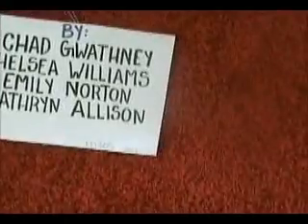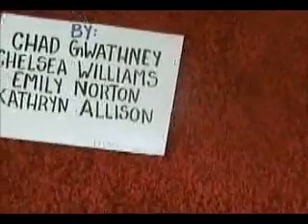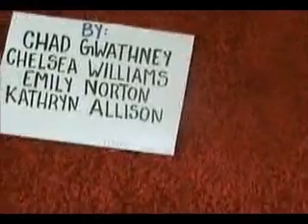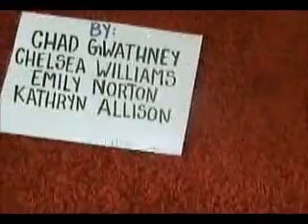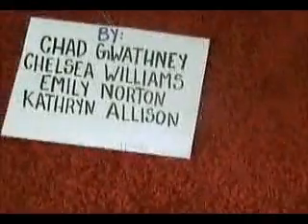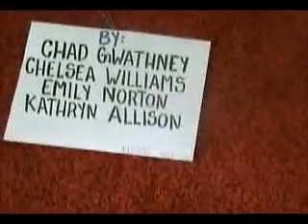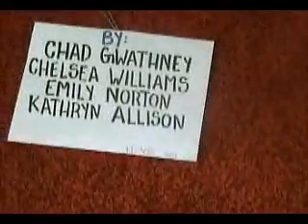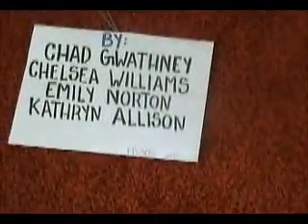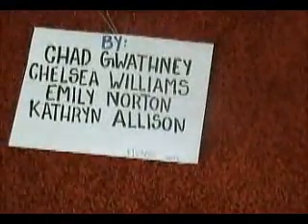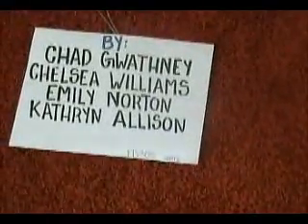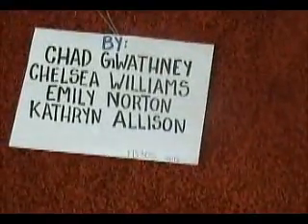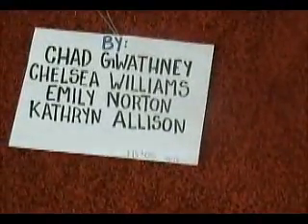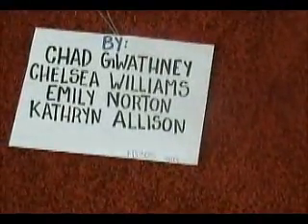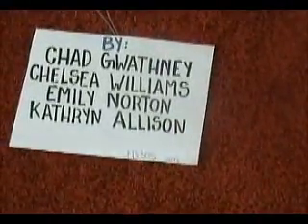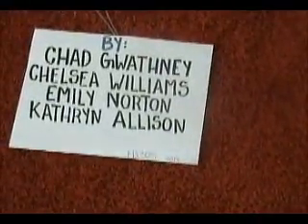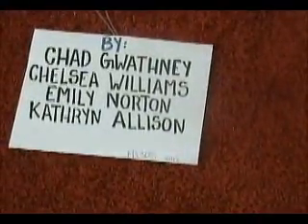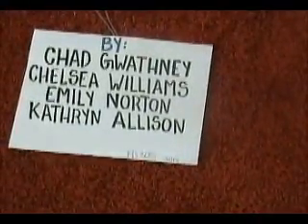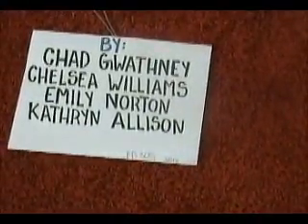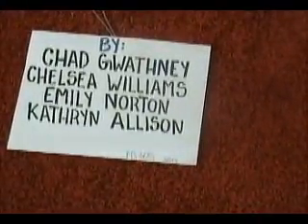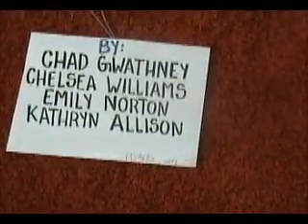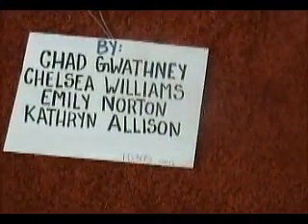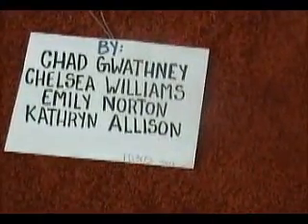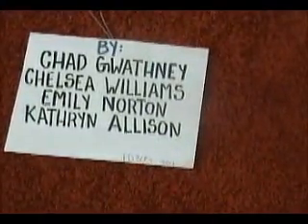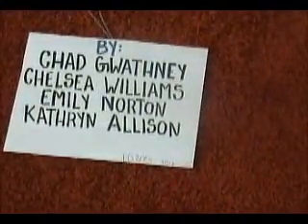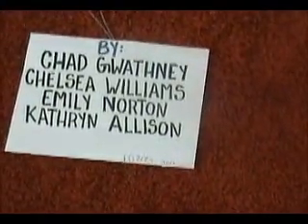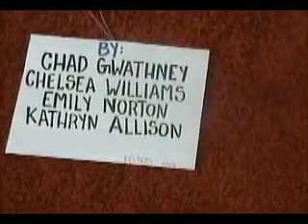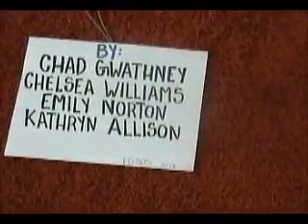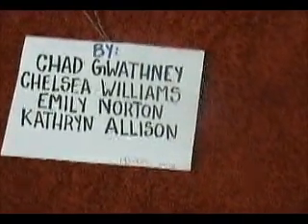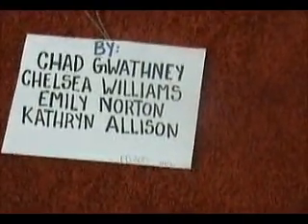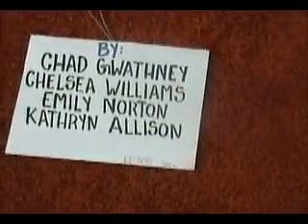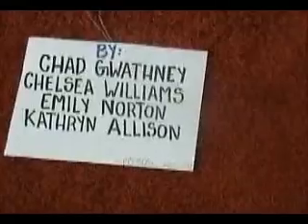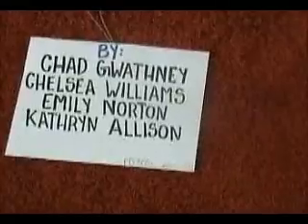By Chad Gwathne, Chelsea Williams, Emily Norton, and Catherine Allison.